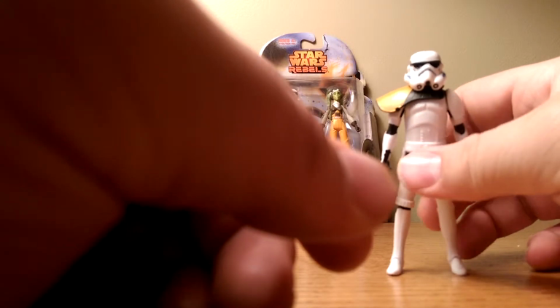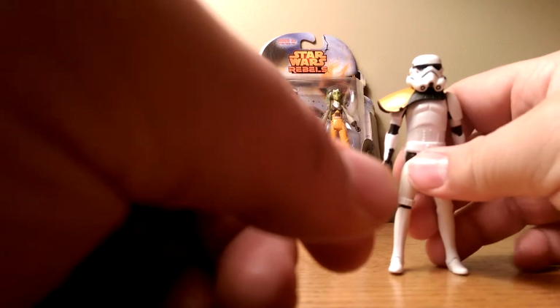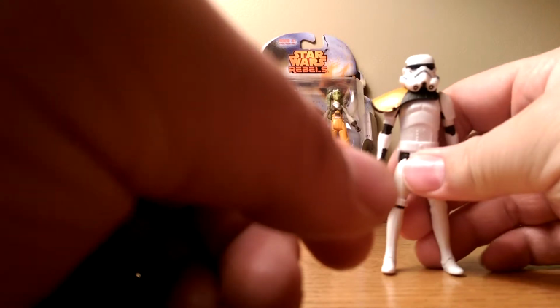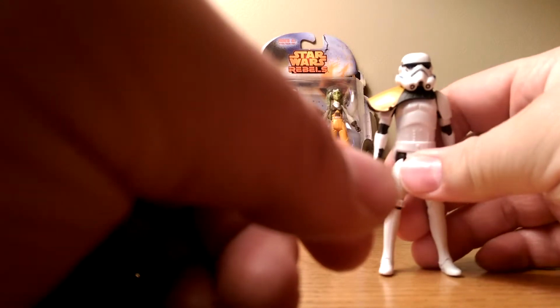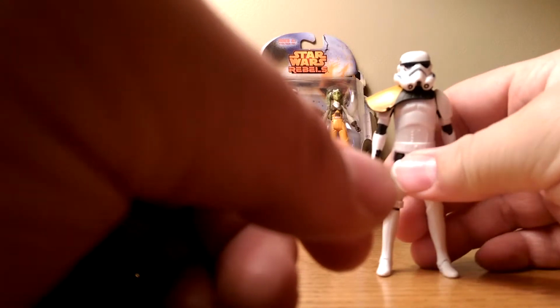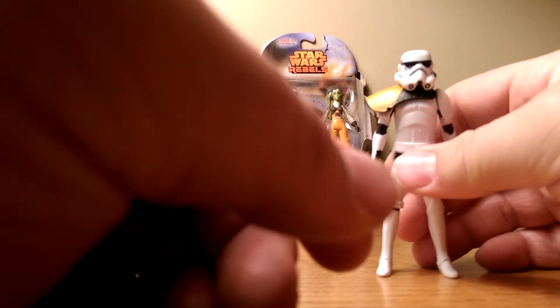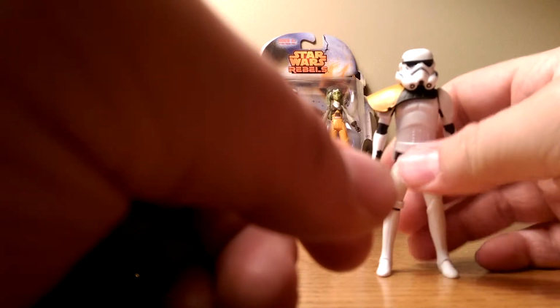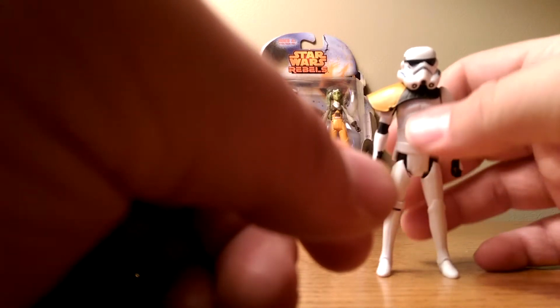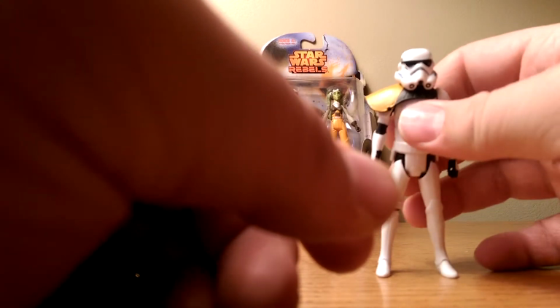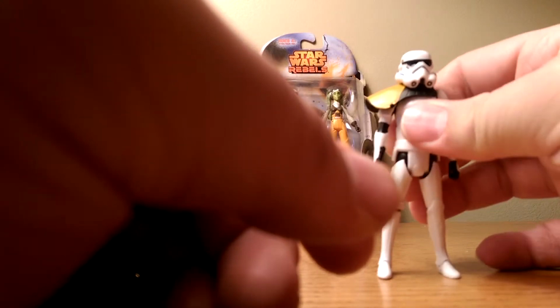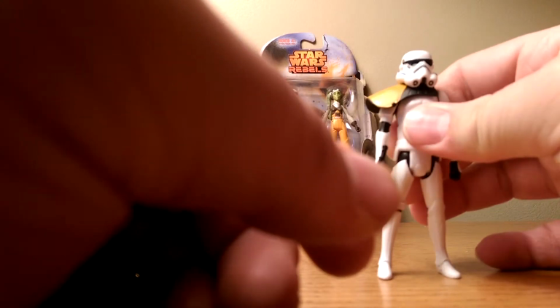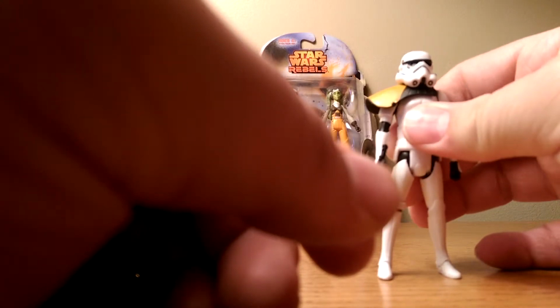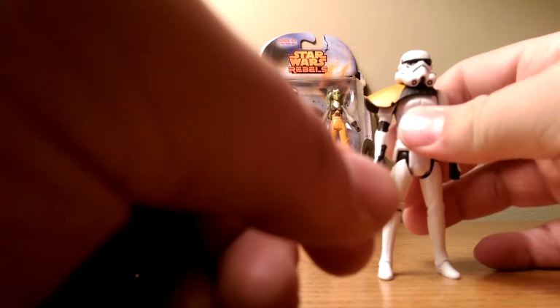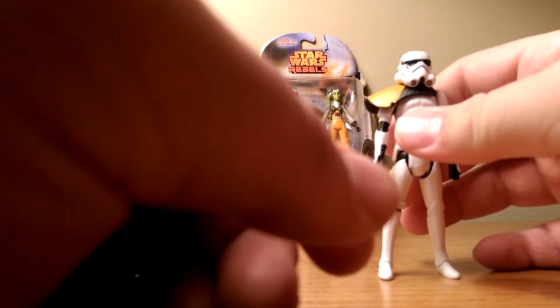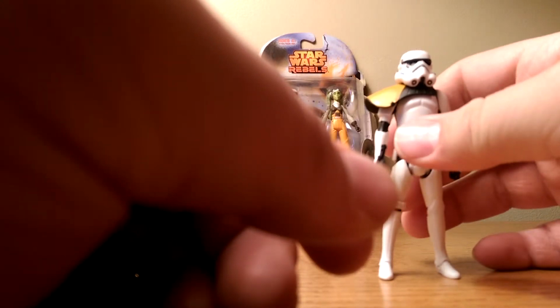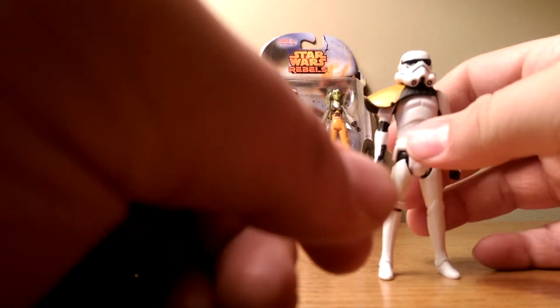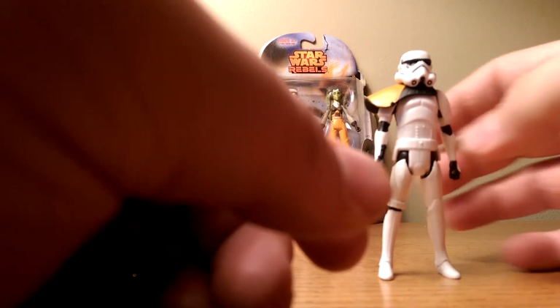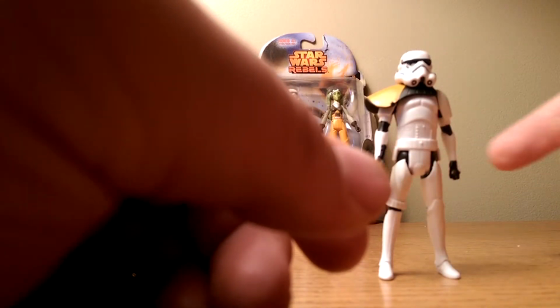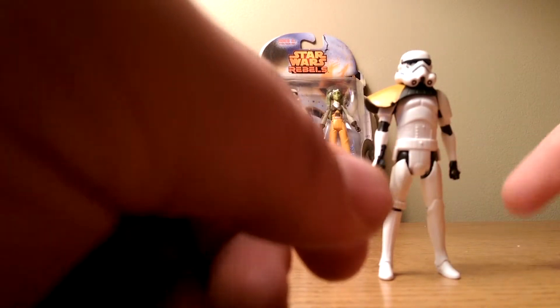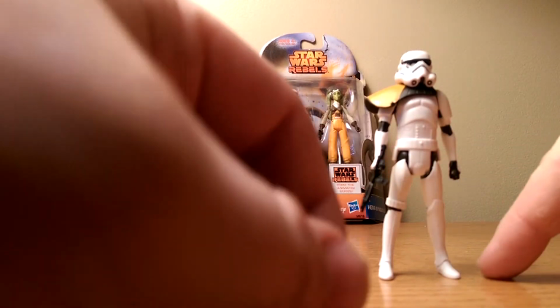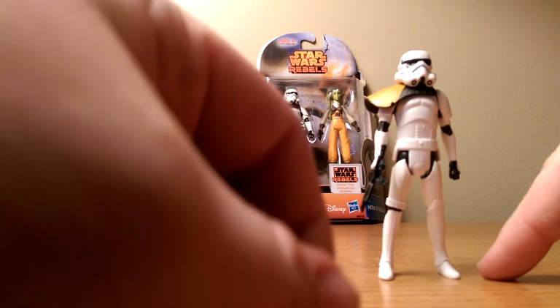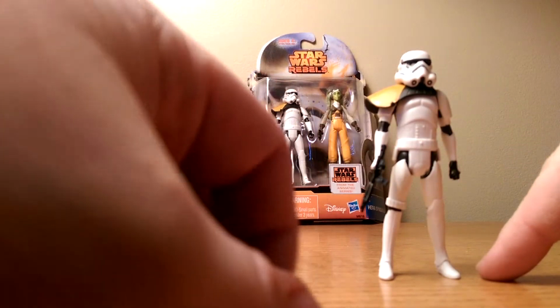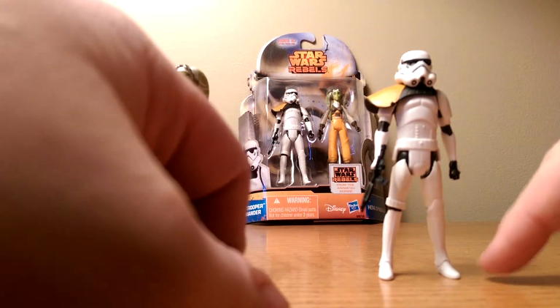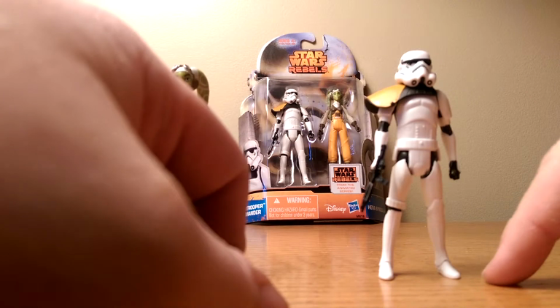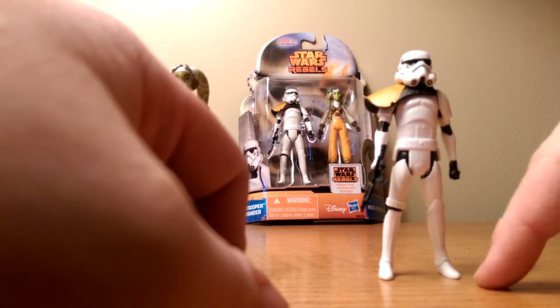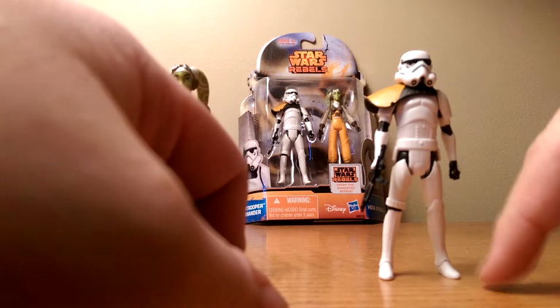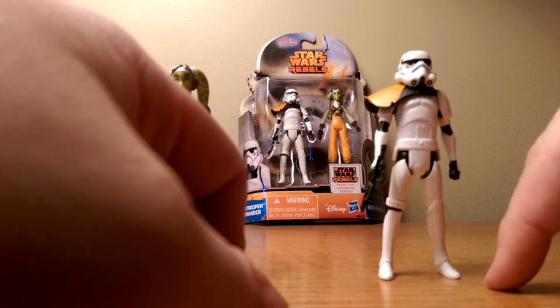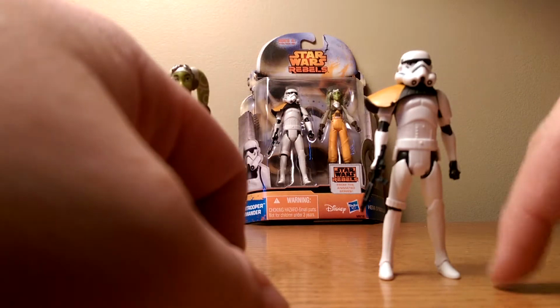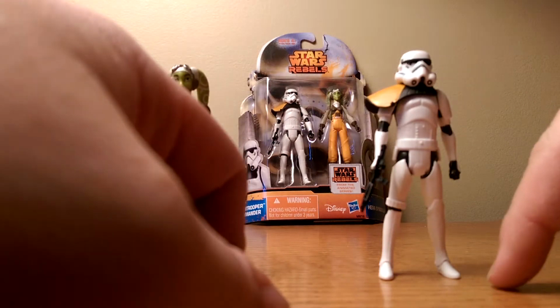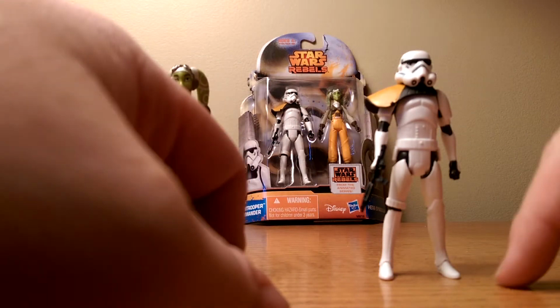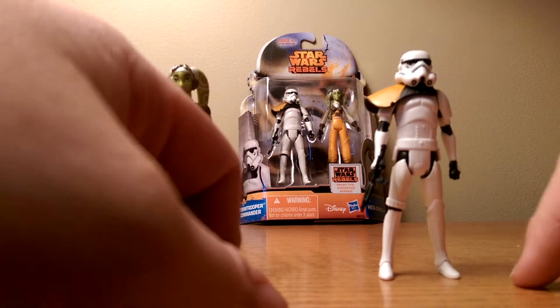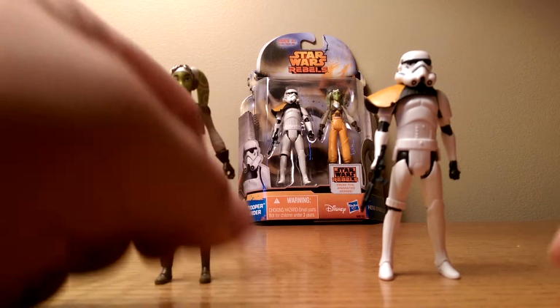Let's get him to stand. One good thing about the five points of articulation line — they will stand really well.